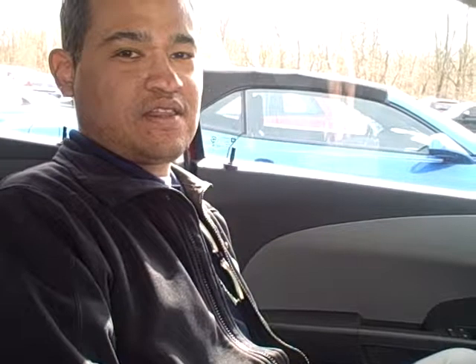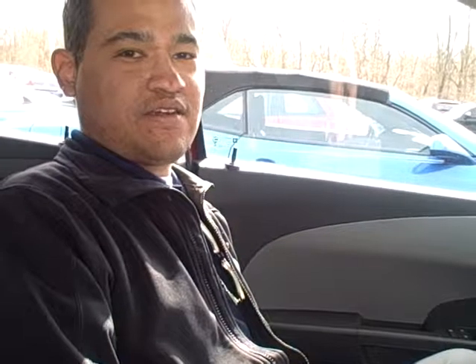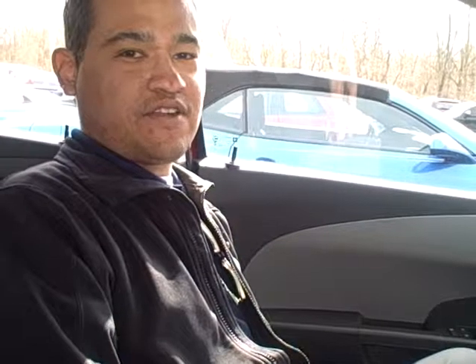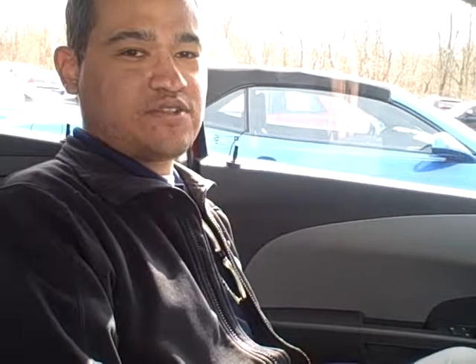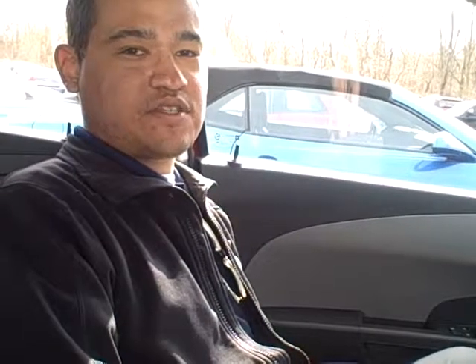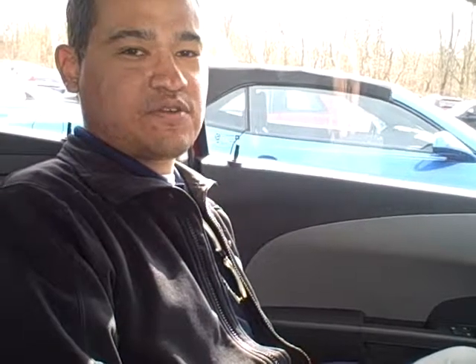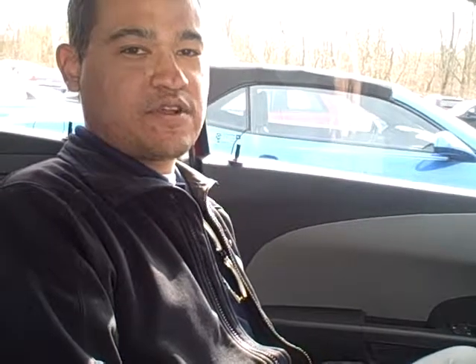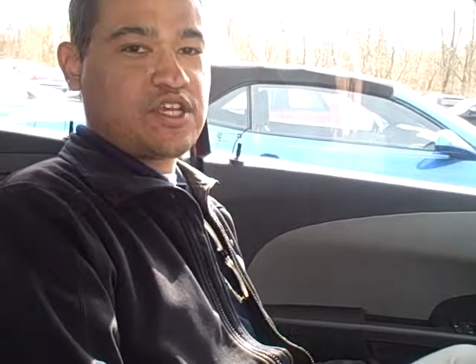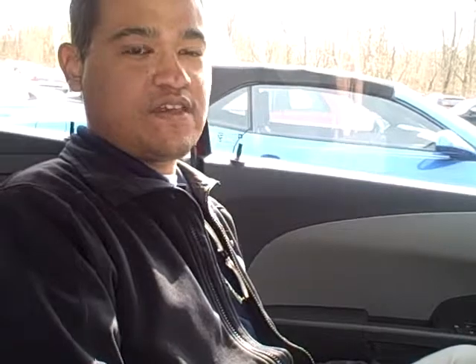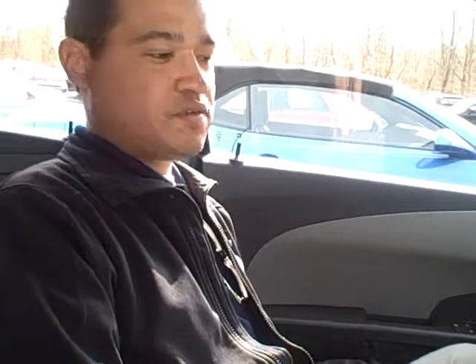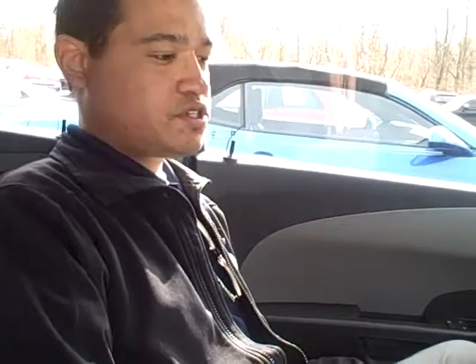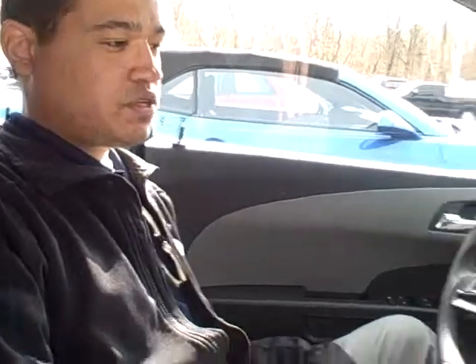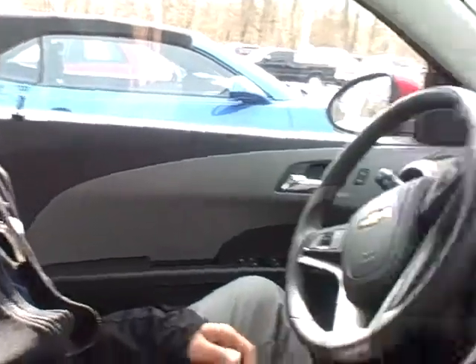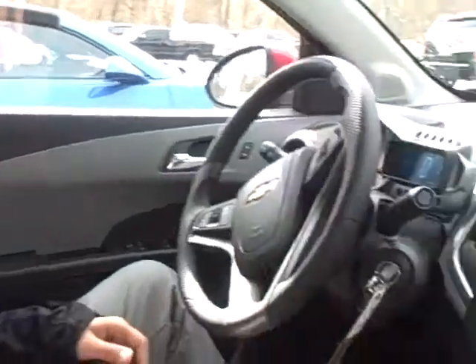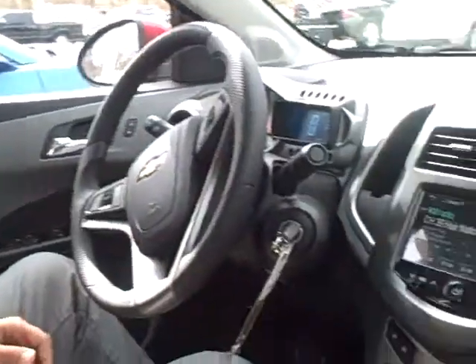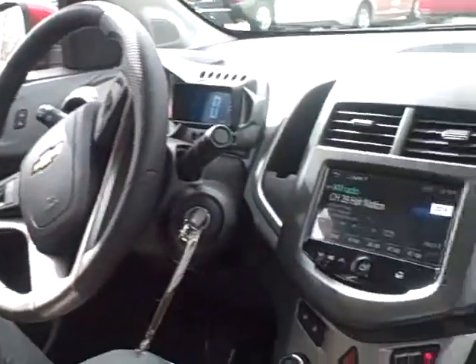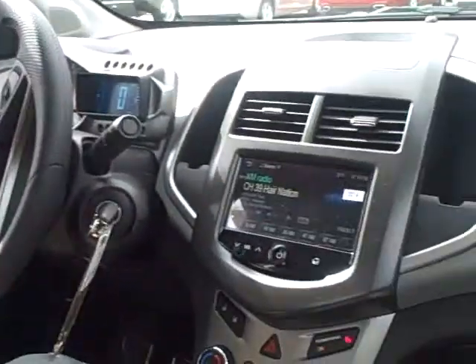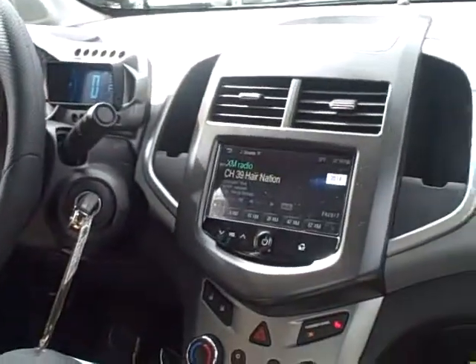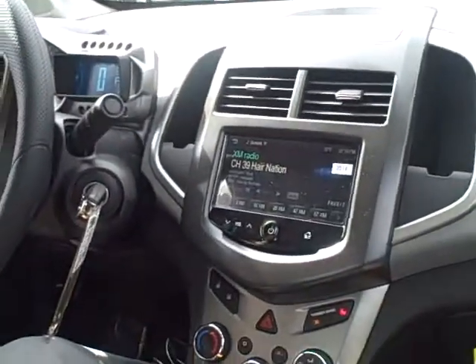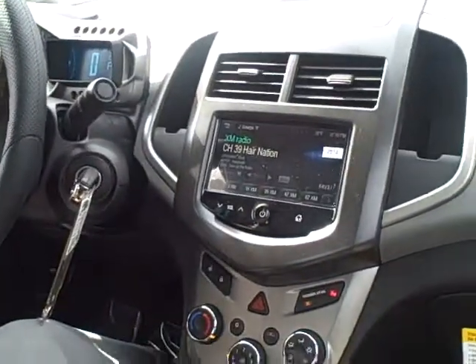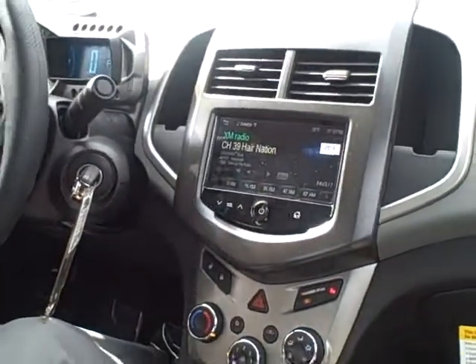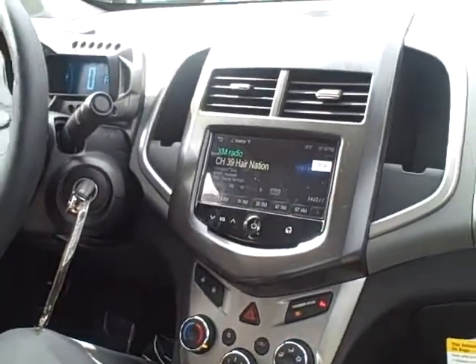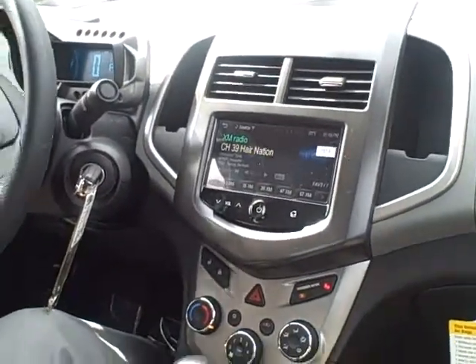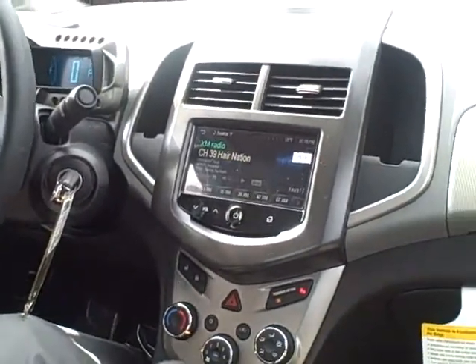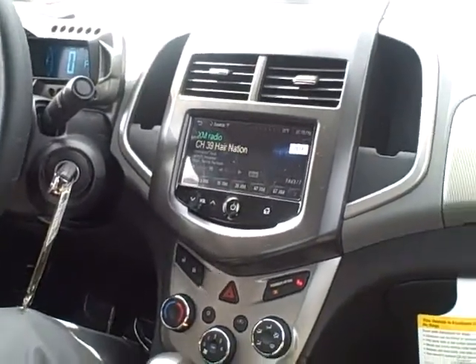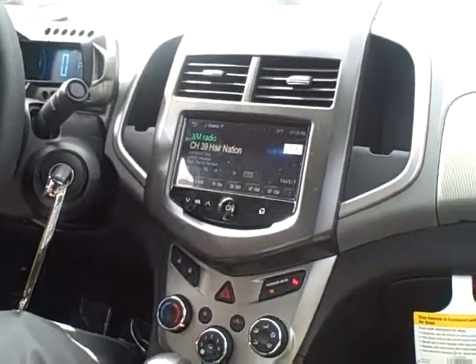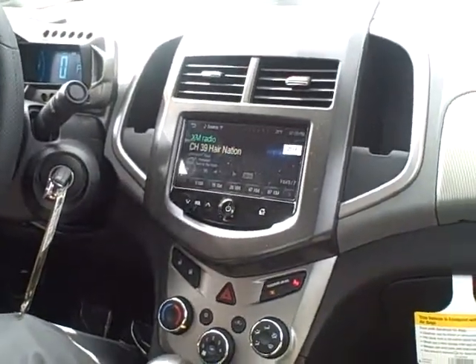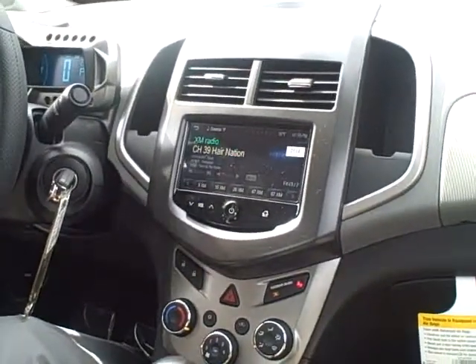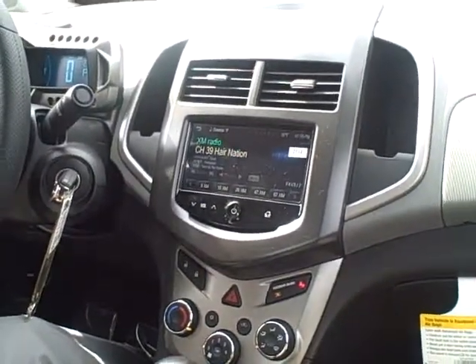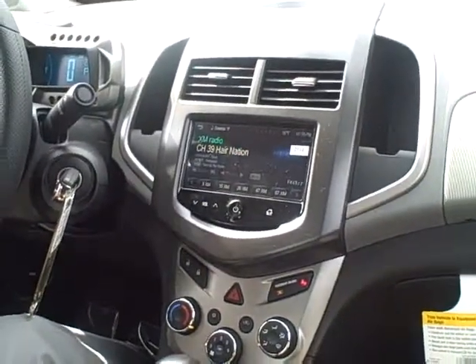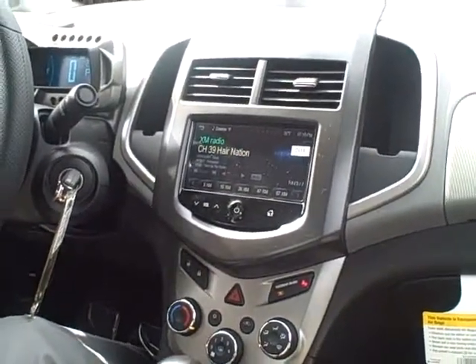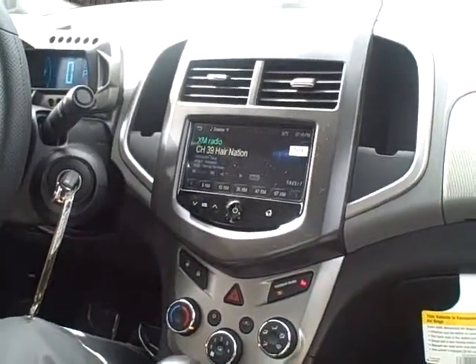Hi friends, Lucas with Hair Chevy. We just wanted to show you the inside of the car. This is the LT Sonic 2014.